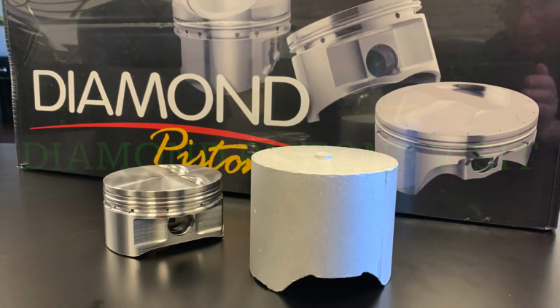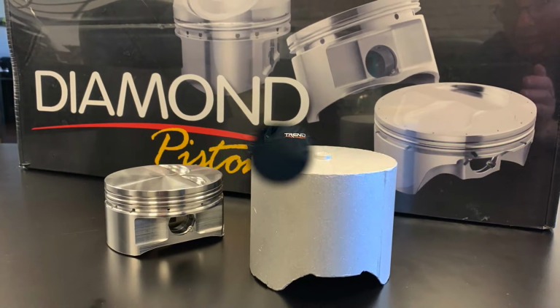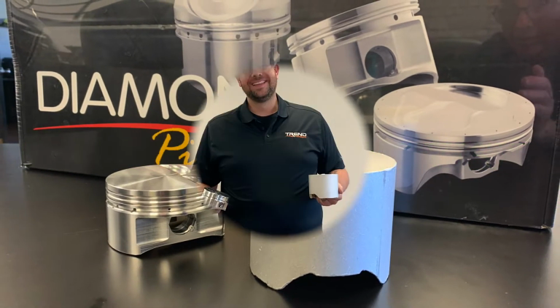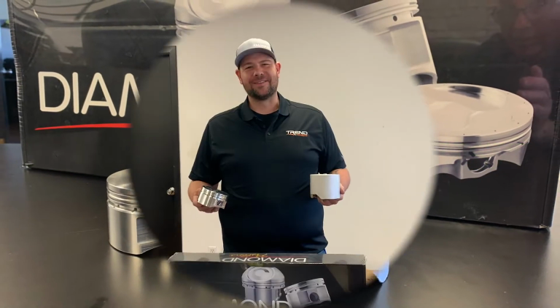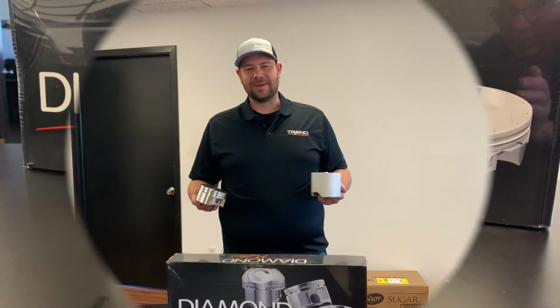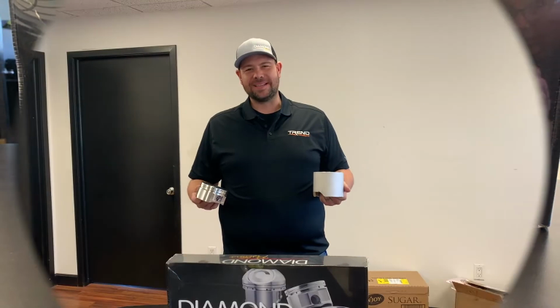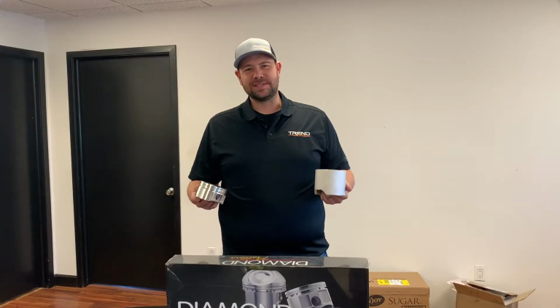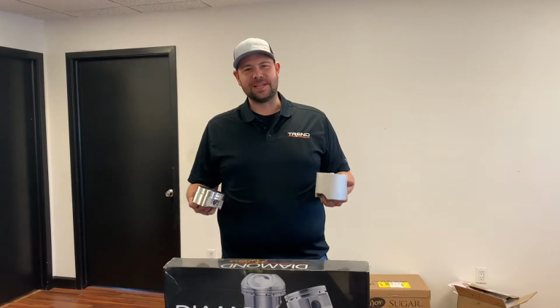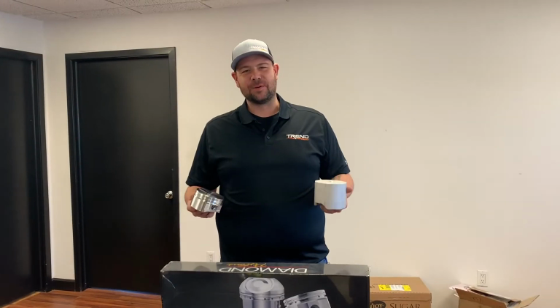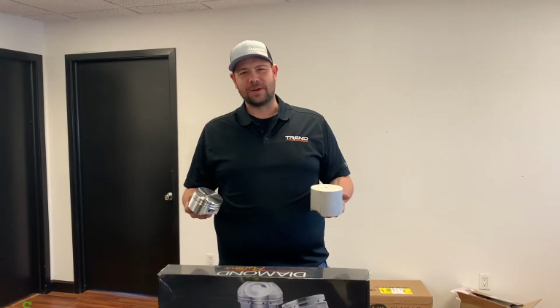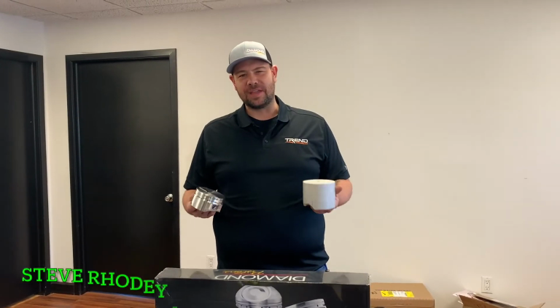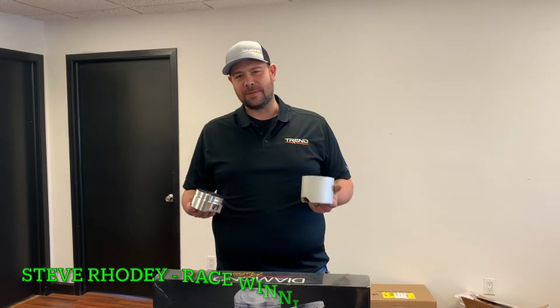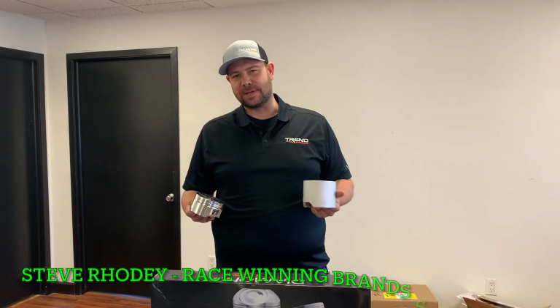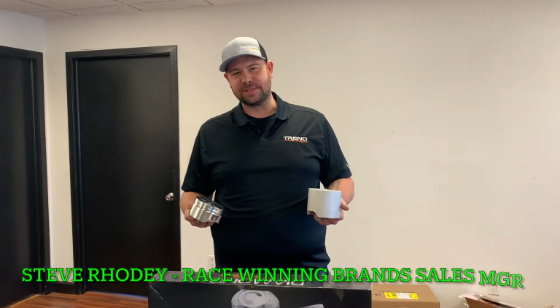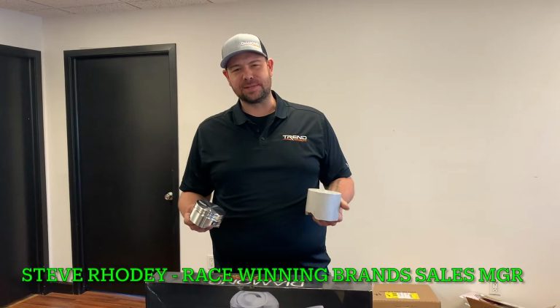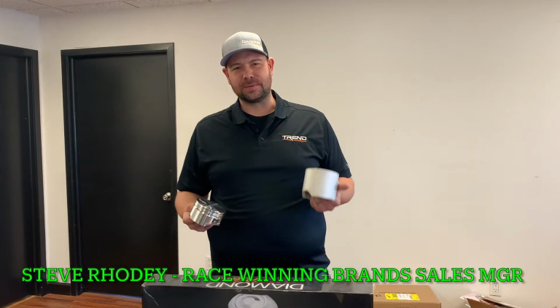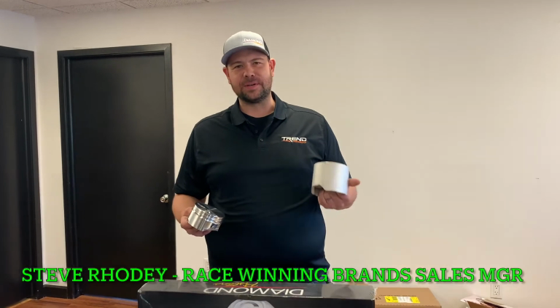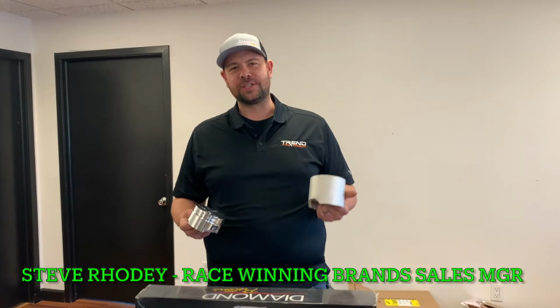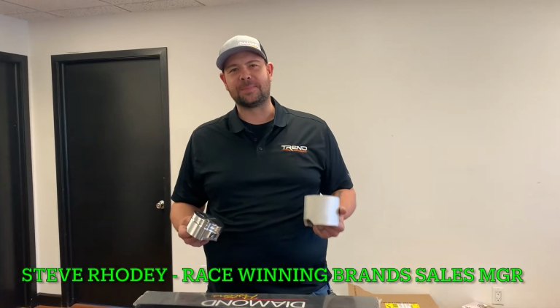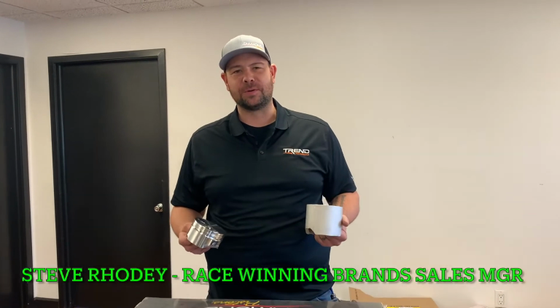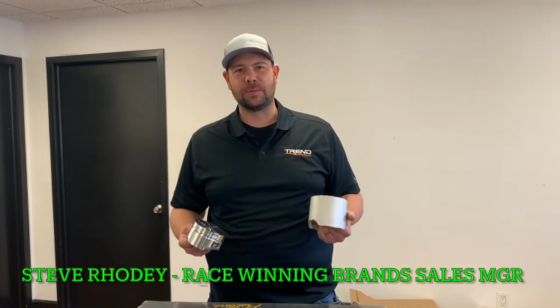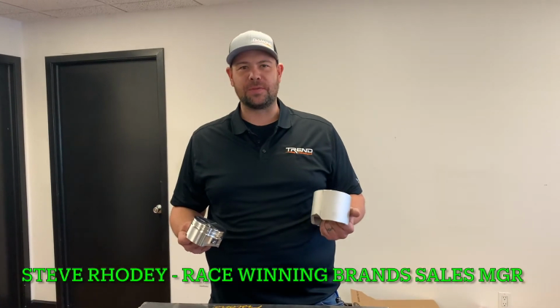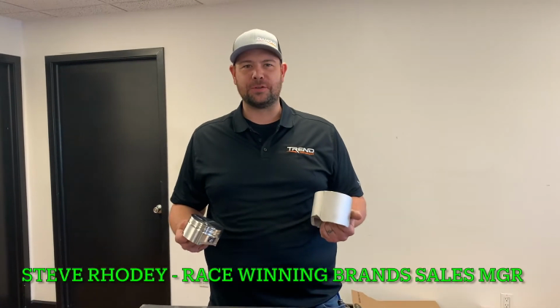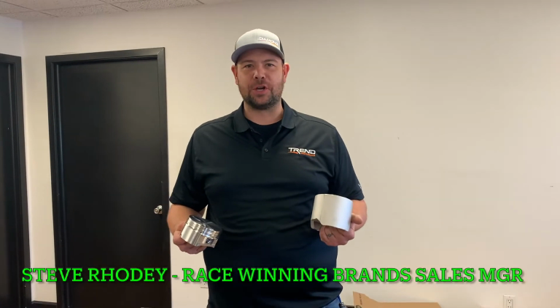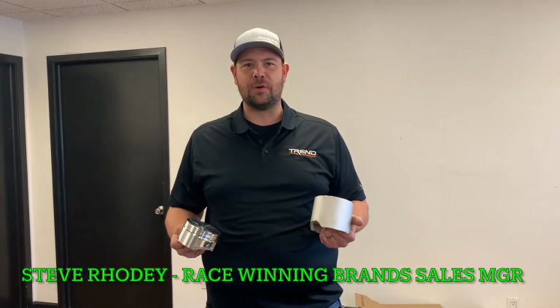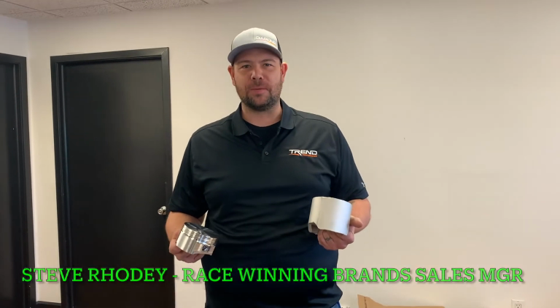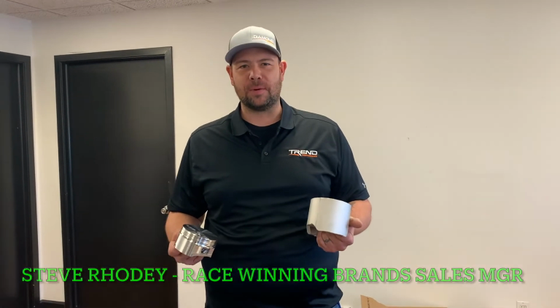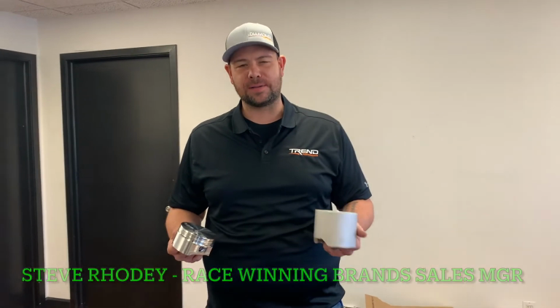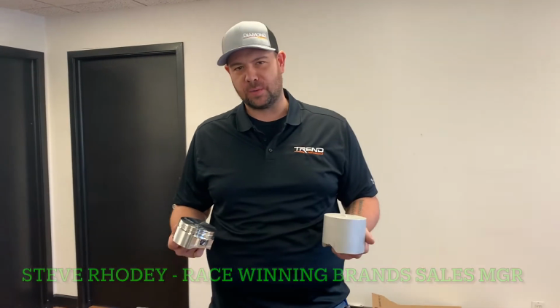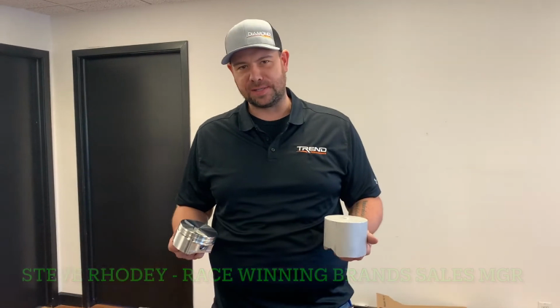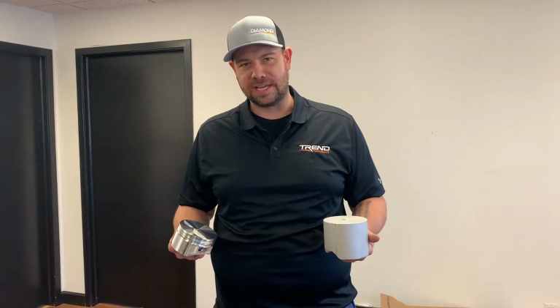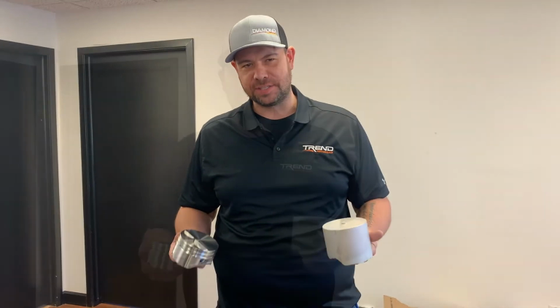Hey everybody, Steve Rohde here with Diamond Pistons. We're doing a shop tour with Joe from Borowski Racing Engines.